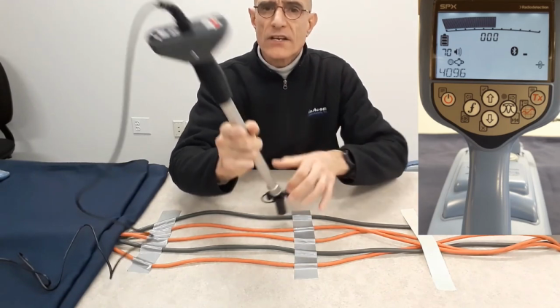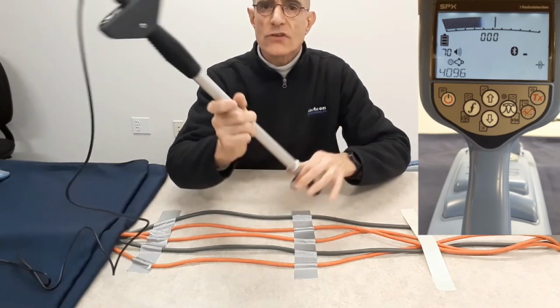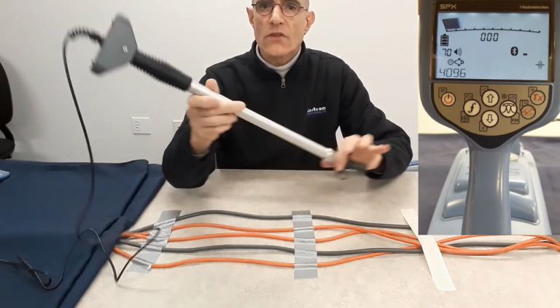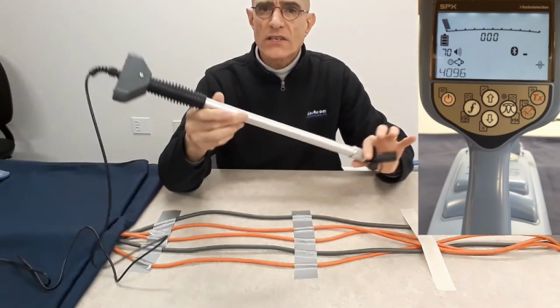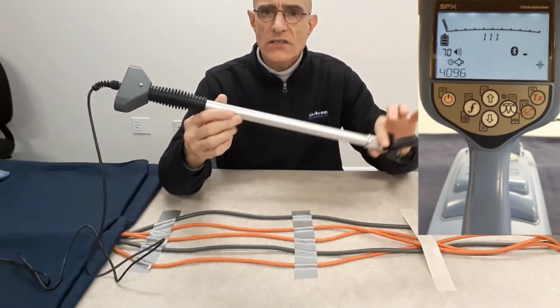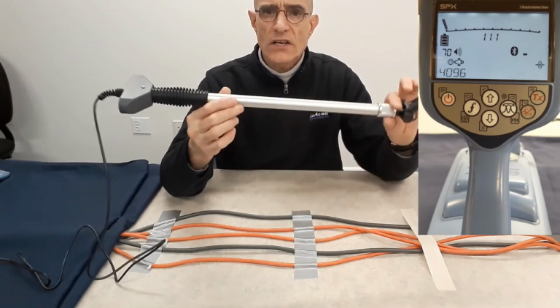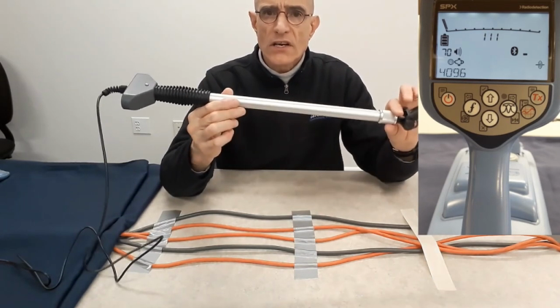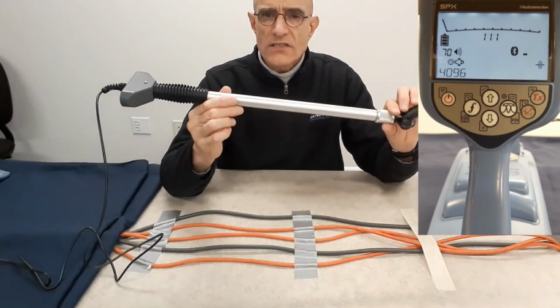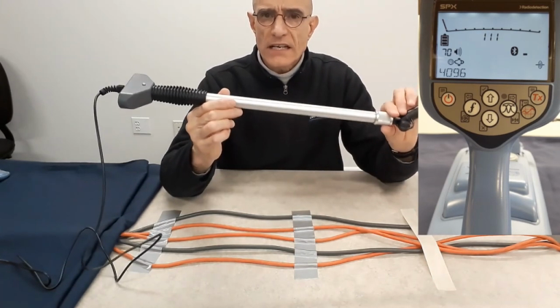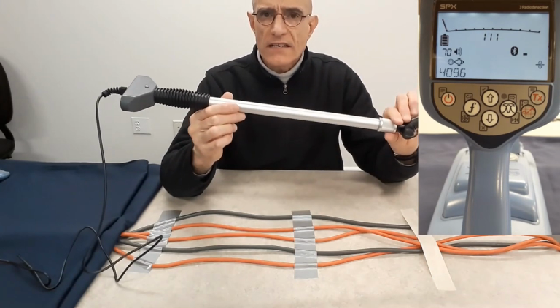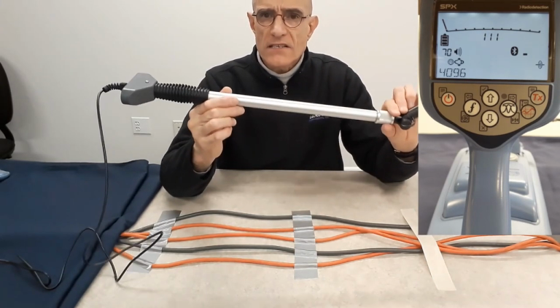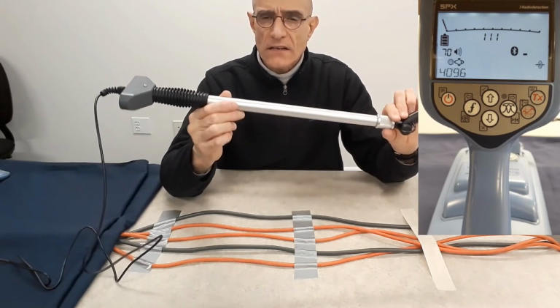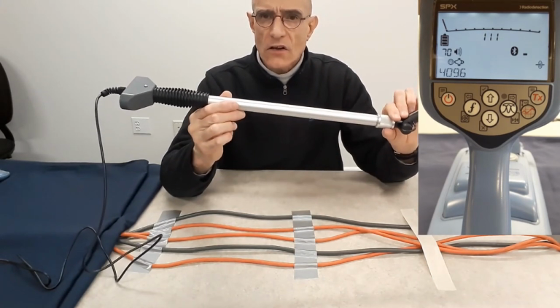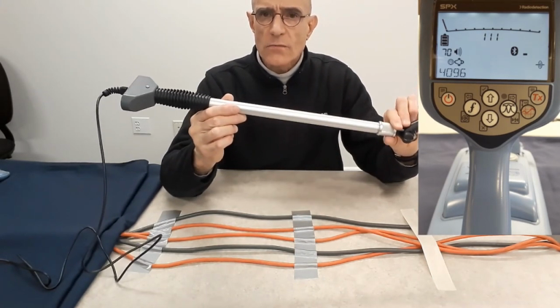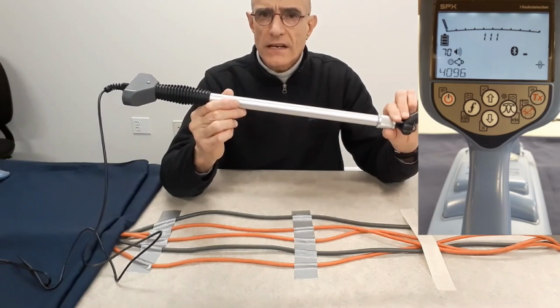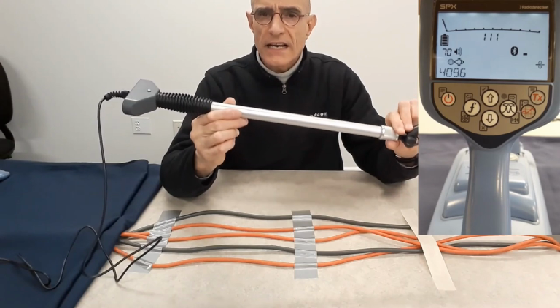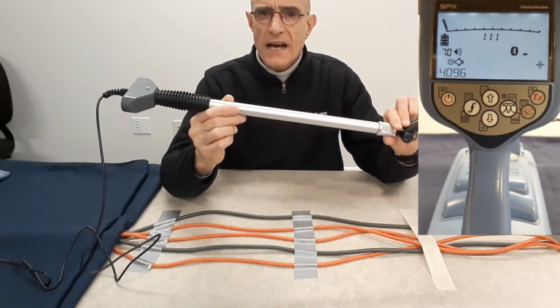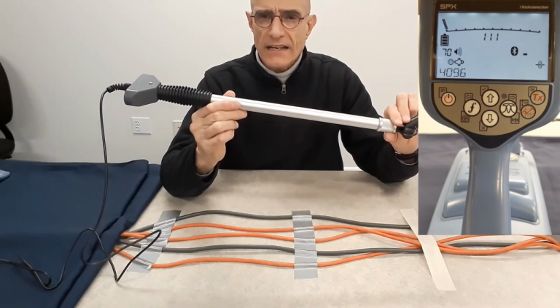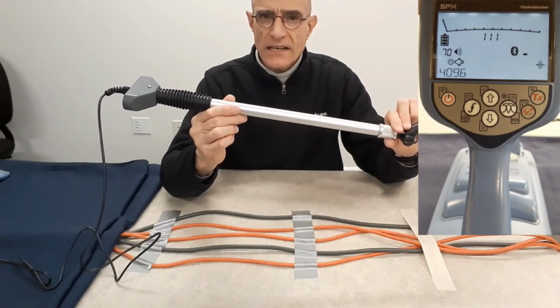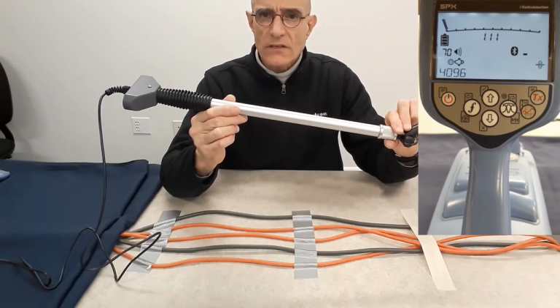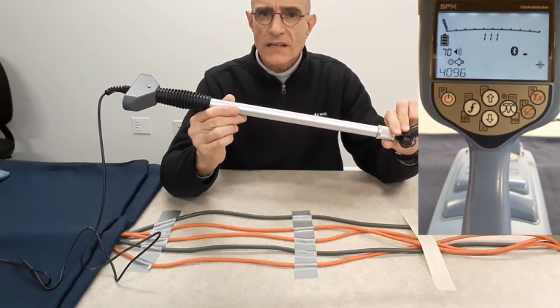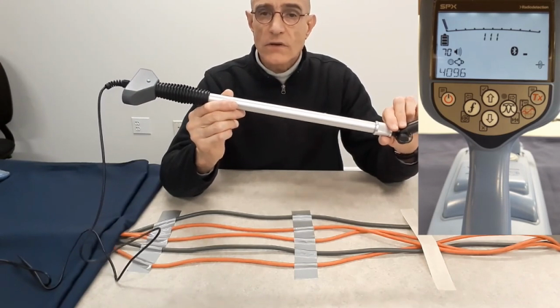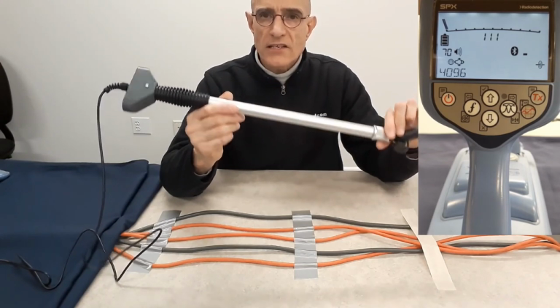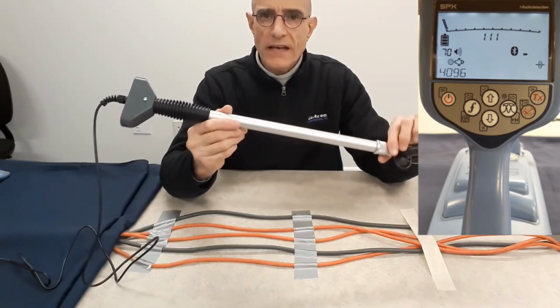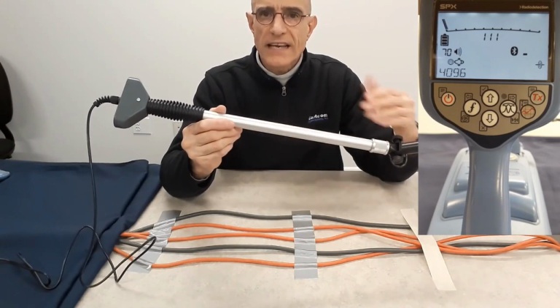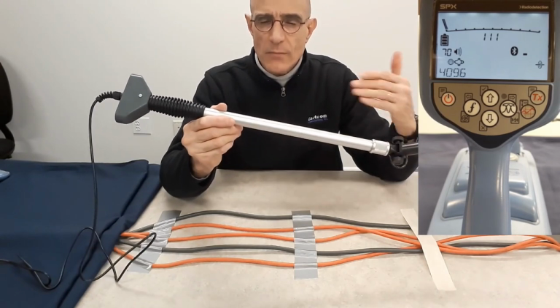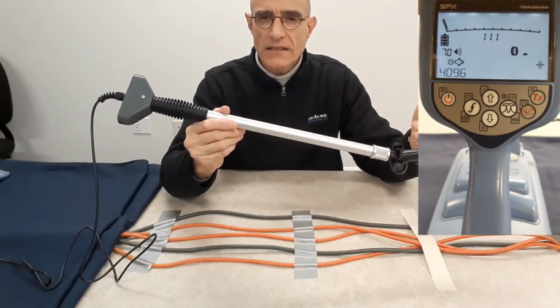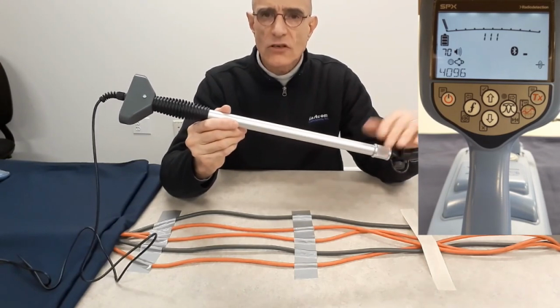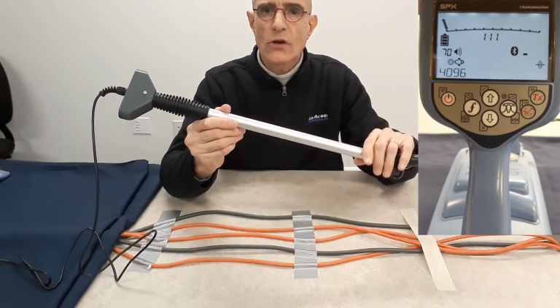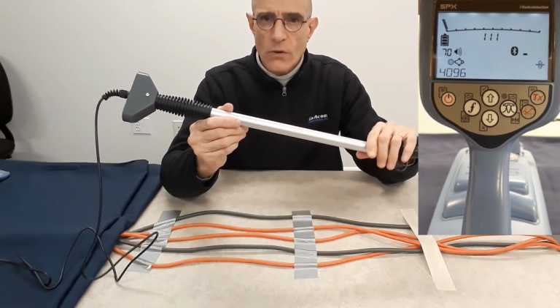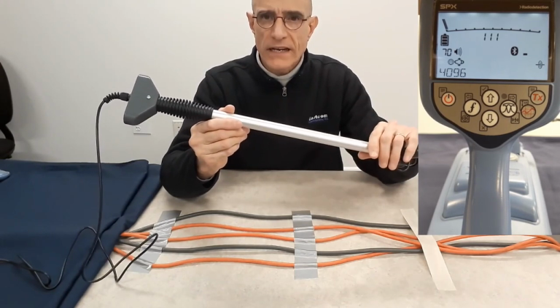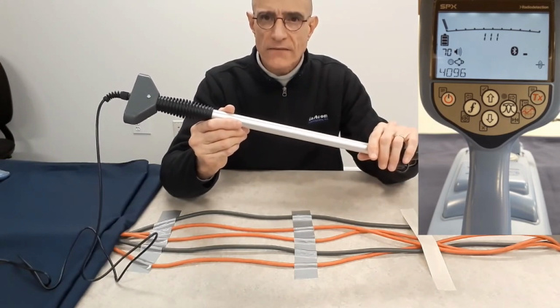So this is the CD stethoscope — accessories that will expand the capabilities of your locating device.